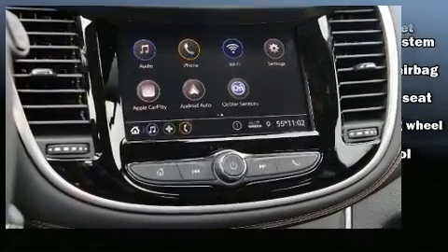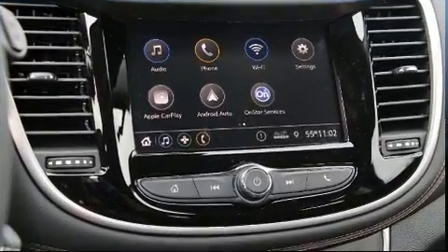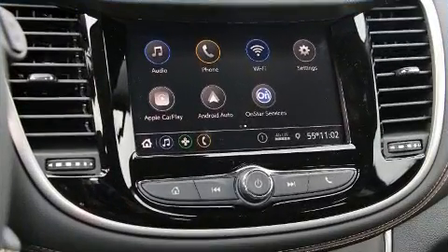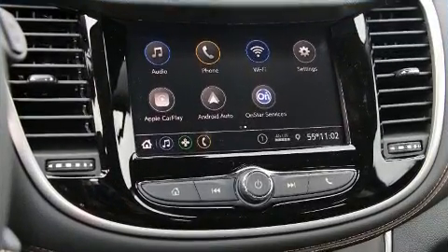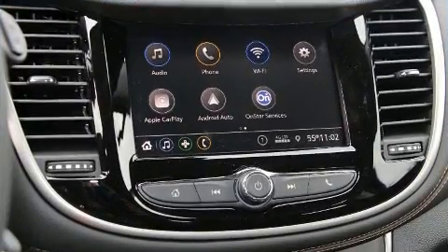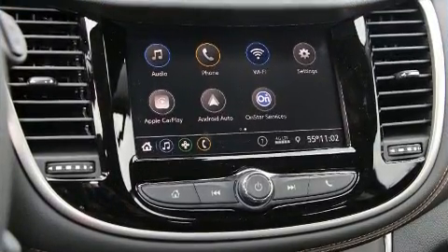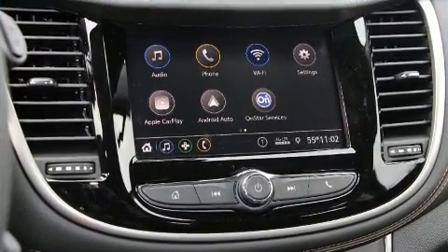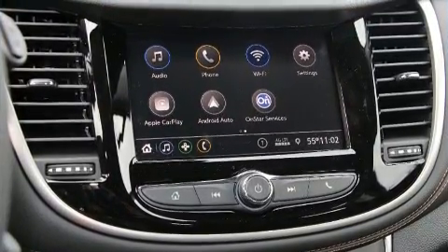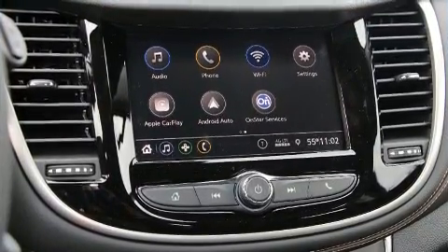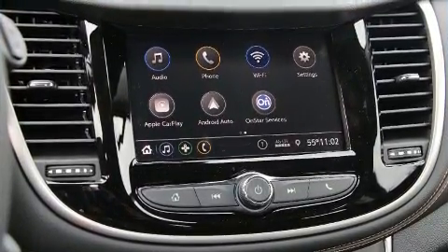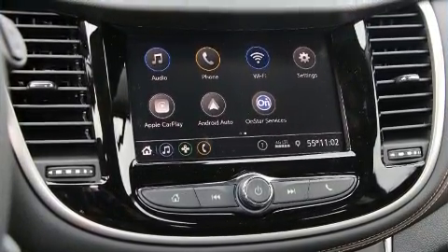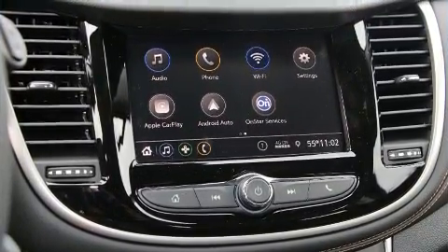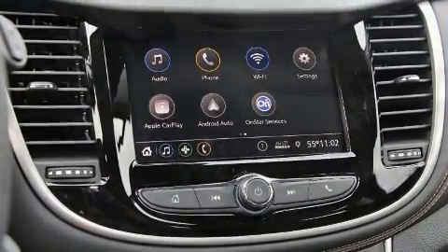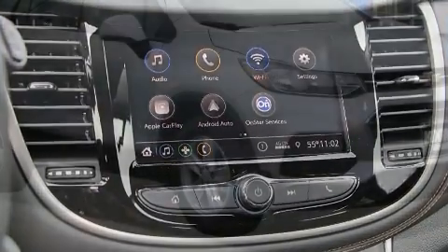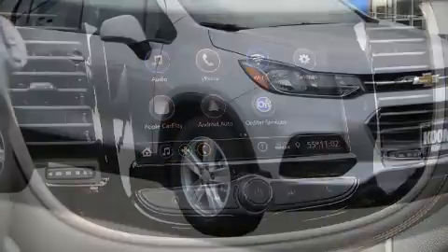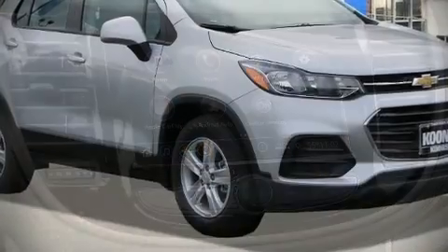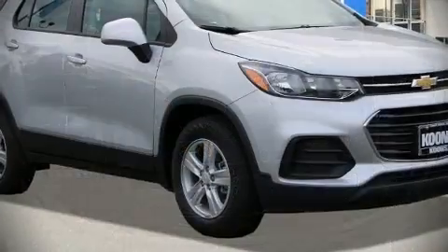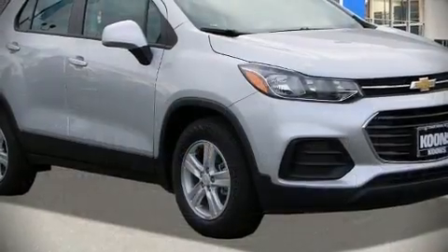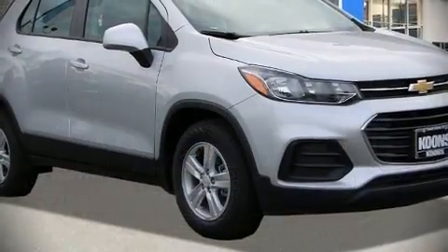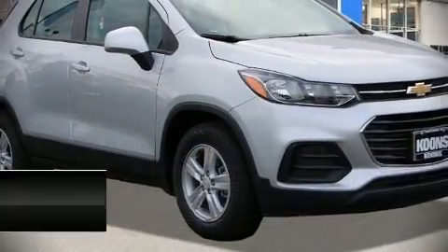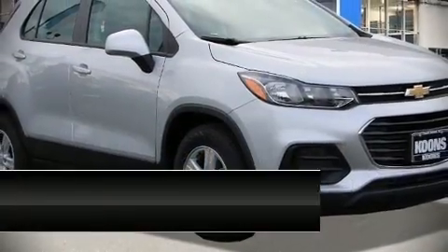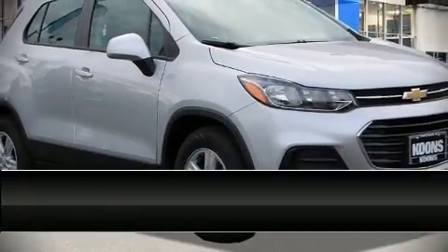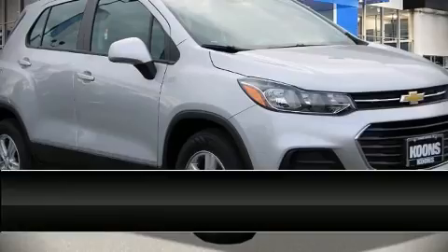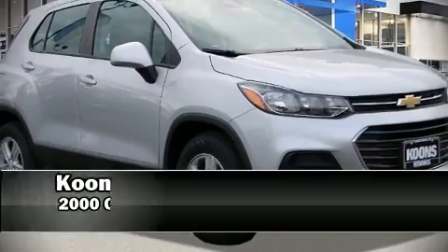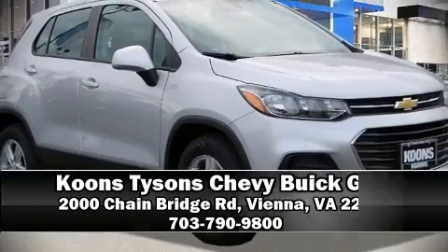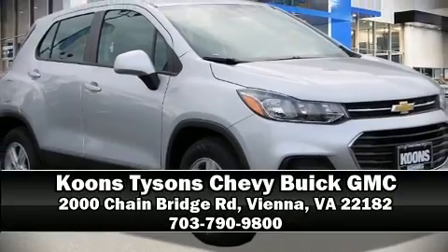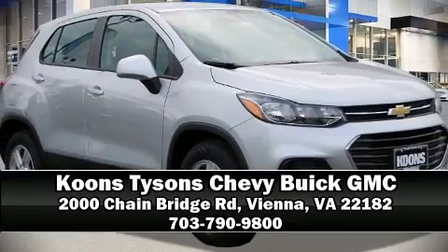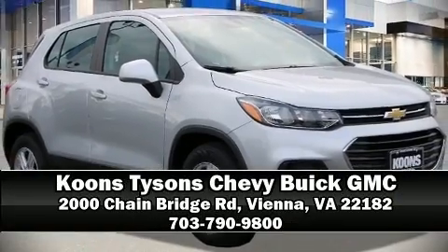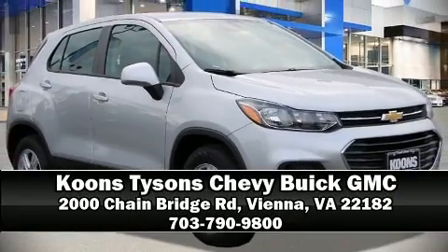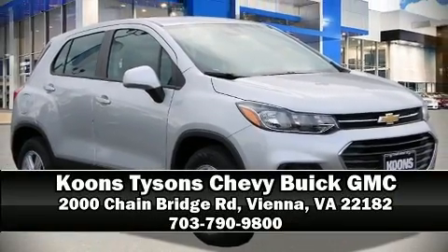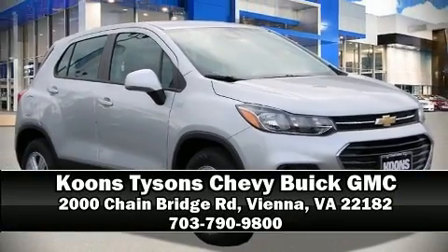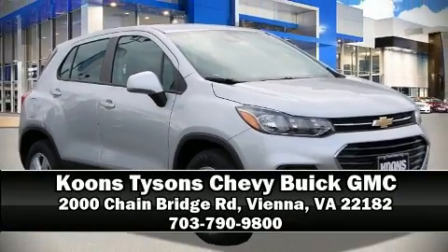For added security, dynamic stability control supplements the drivetrain. Stop by our dealership or give us a call for more information.